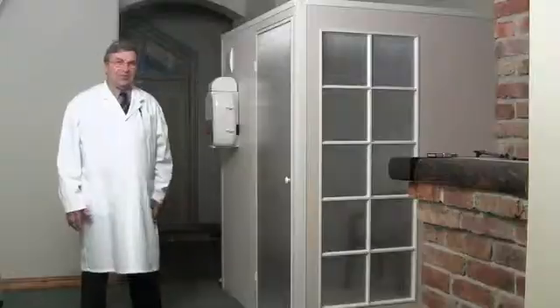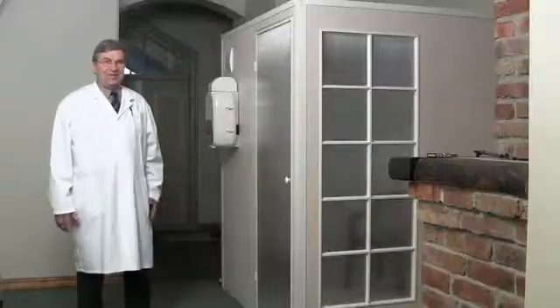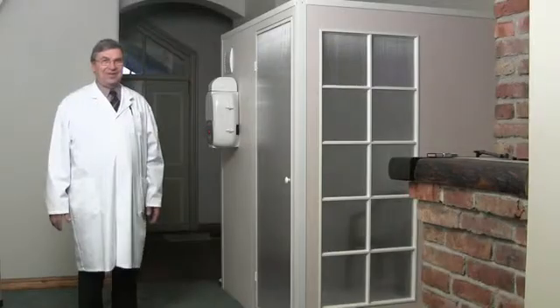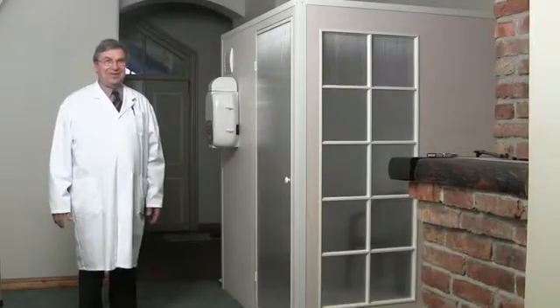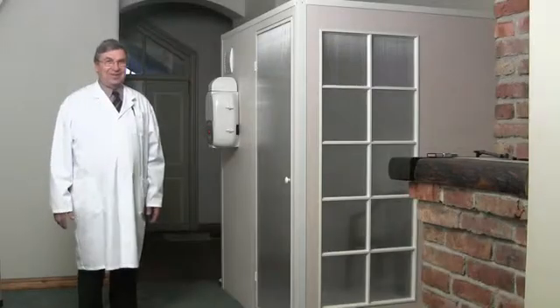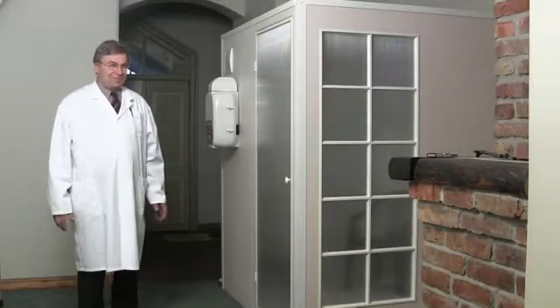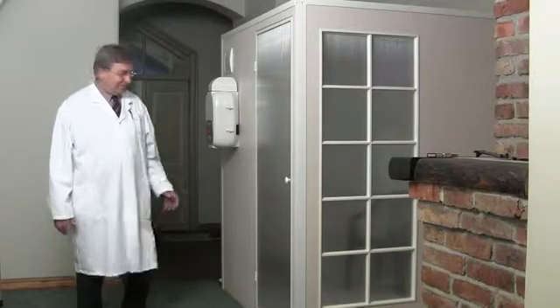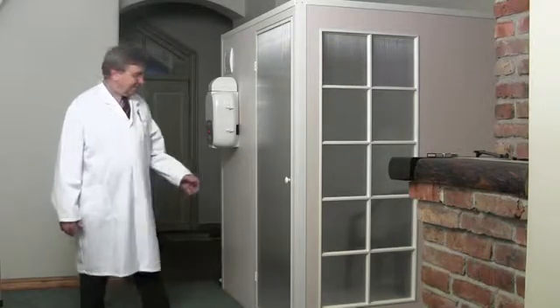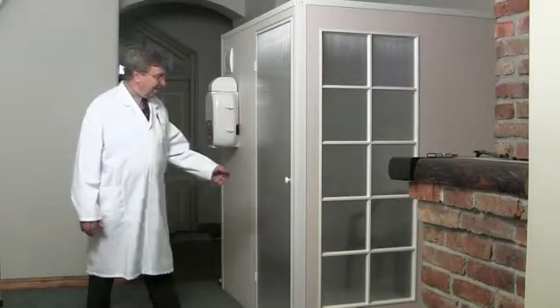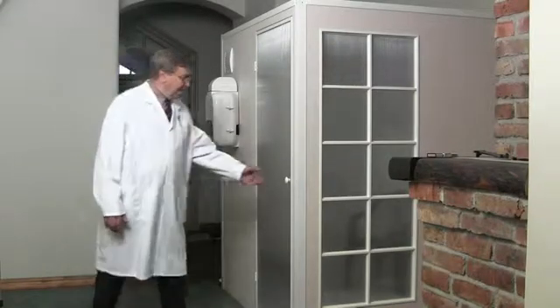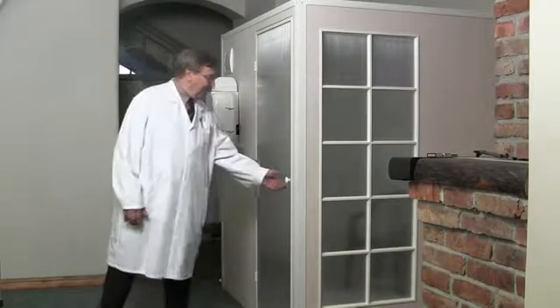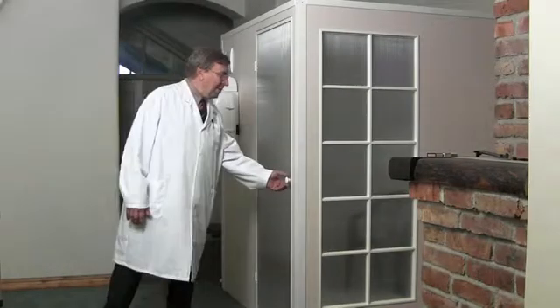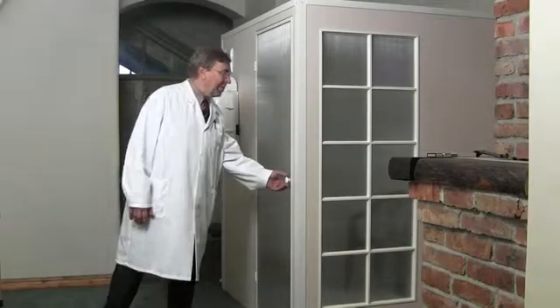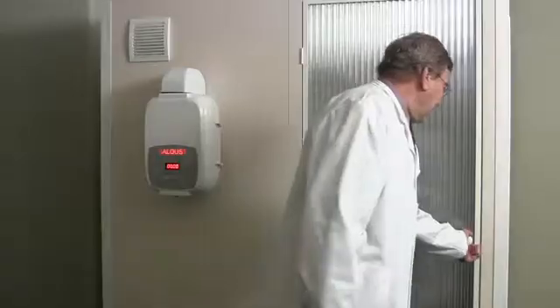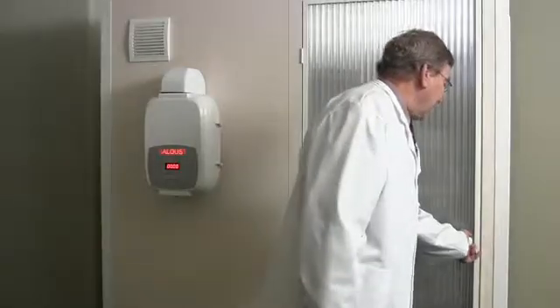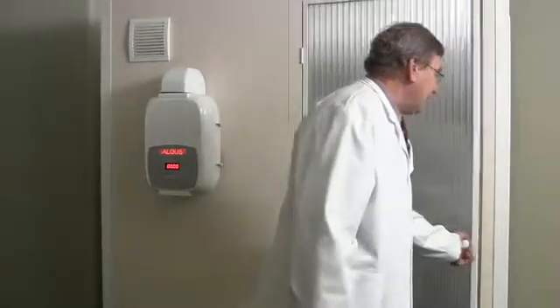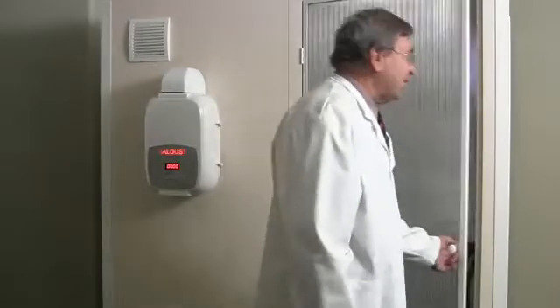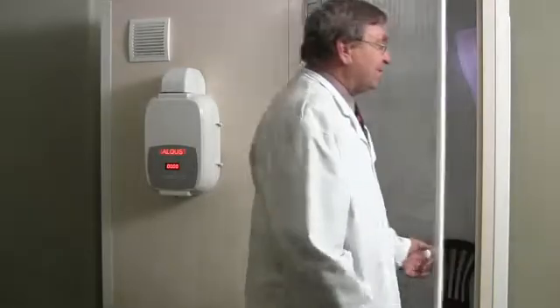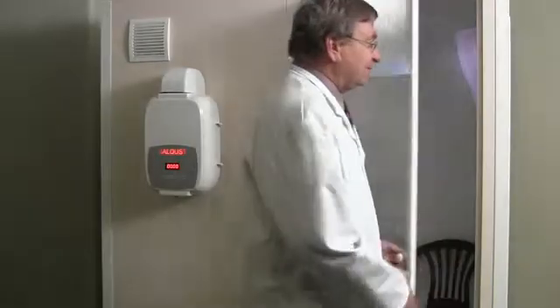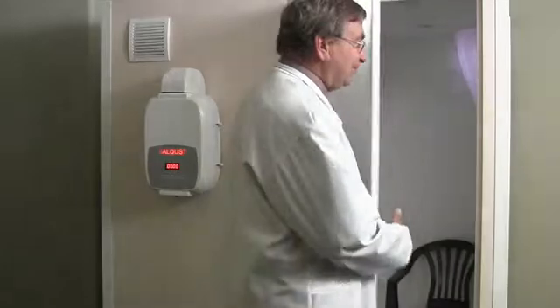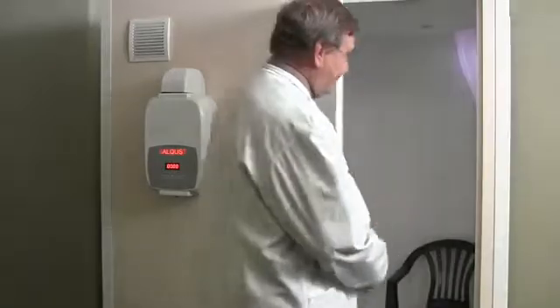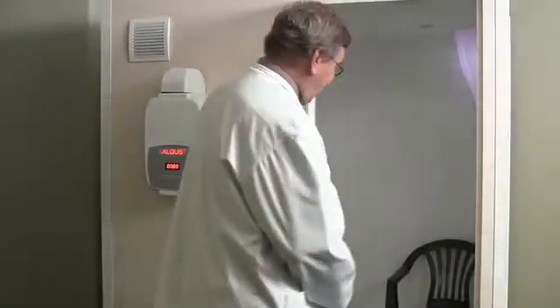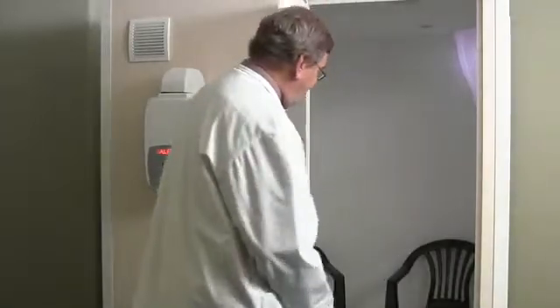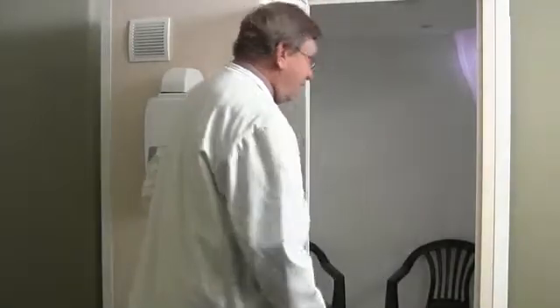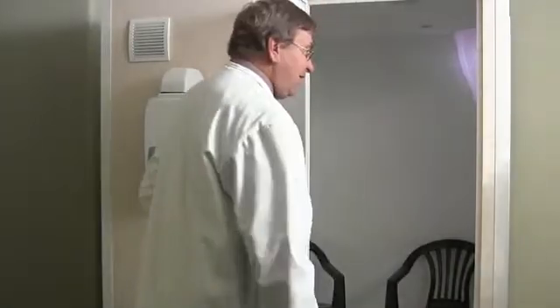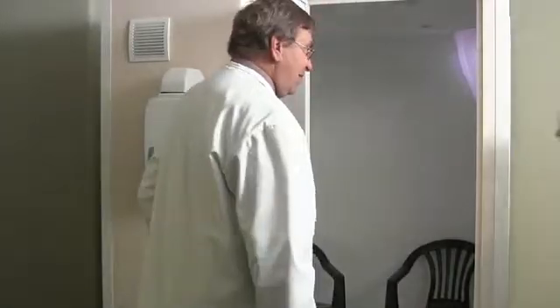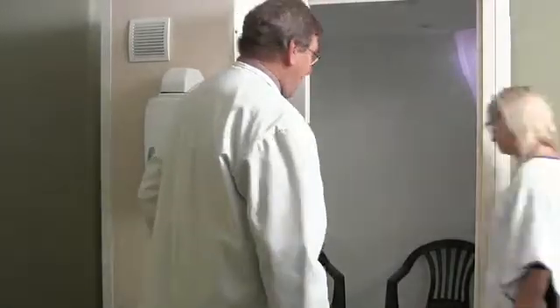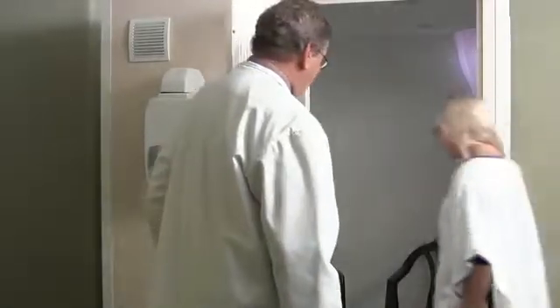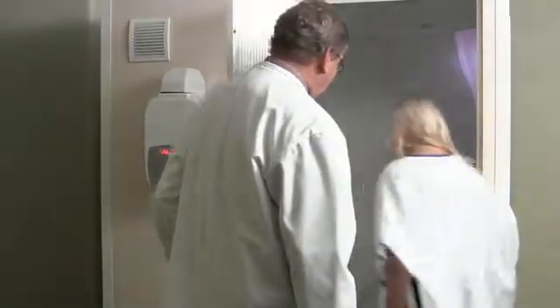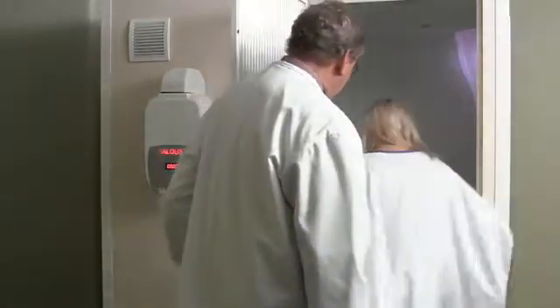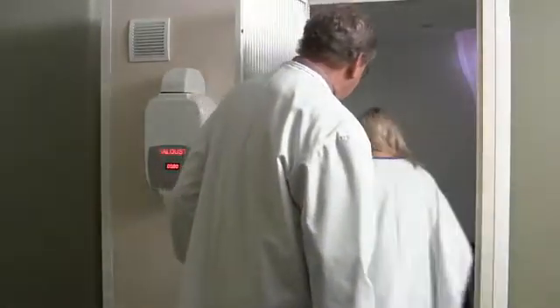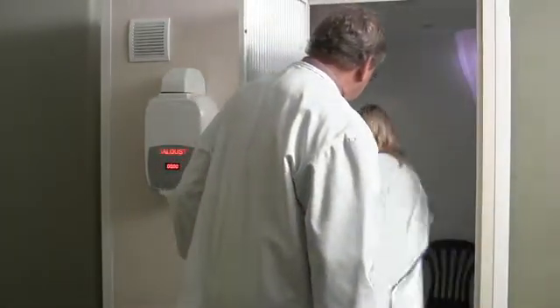We also manufacture larger salt rooms for 2 to 4 people for use in institutions.